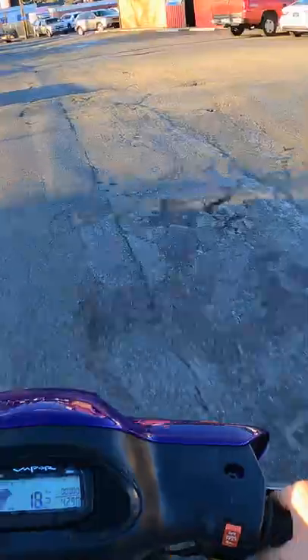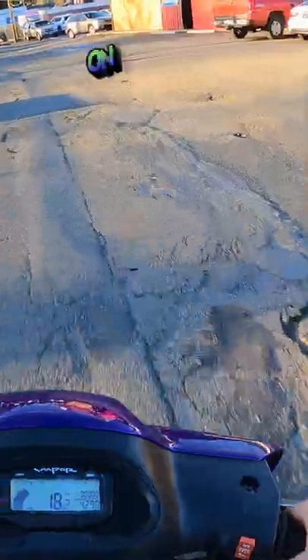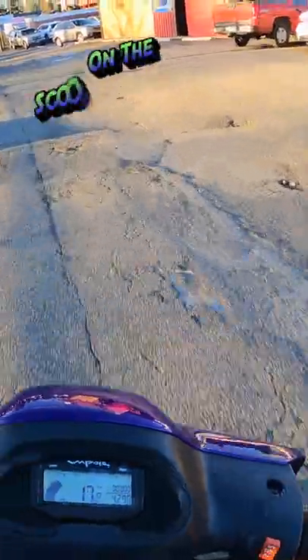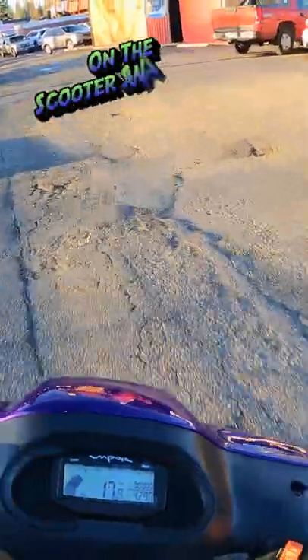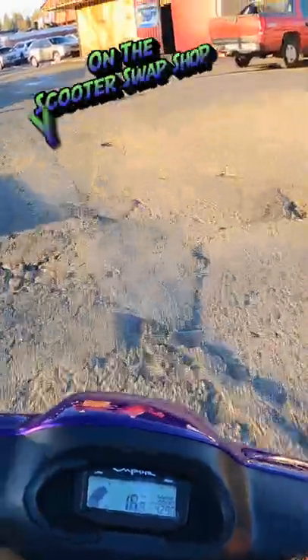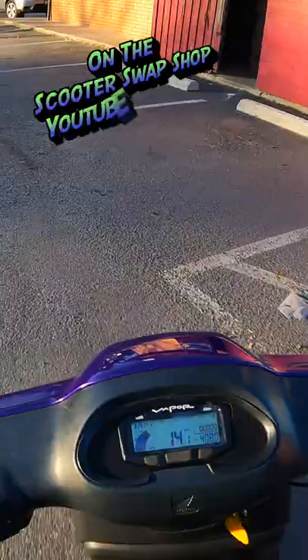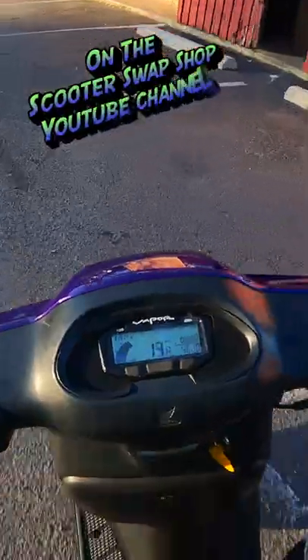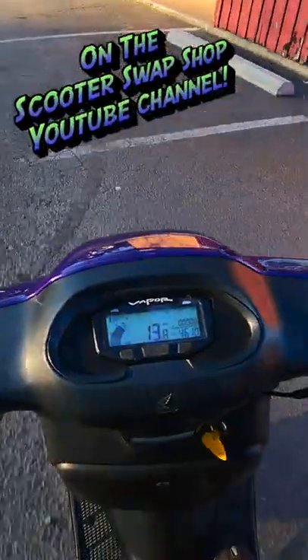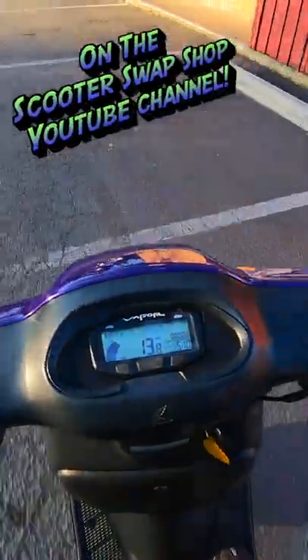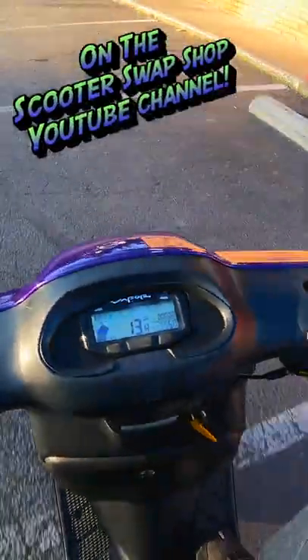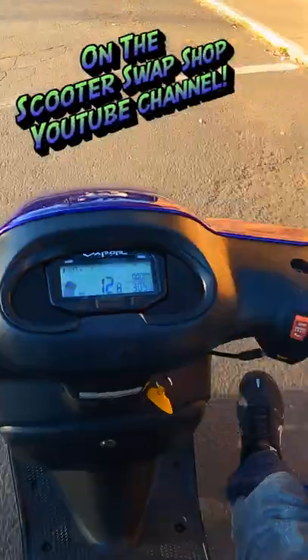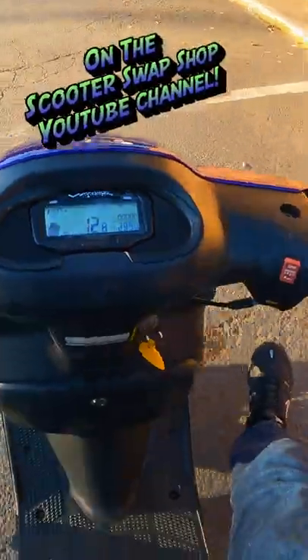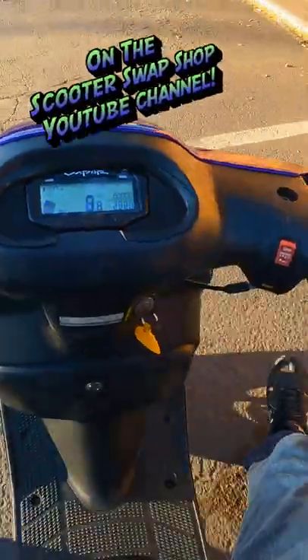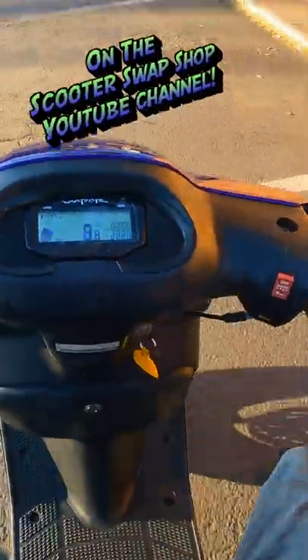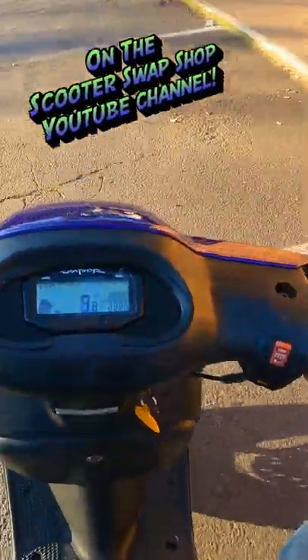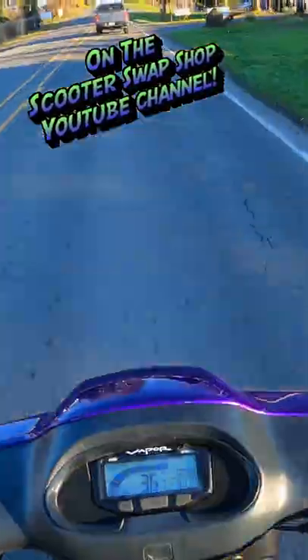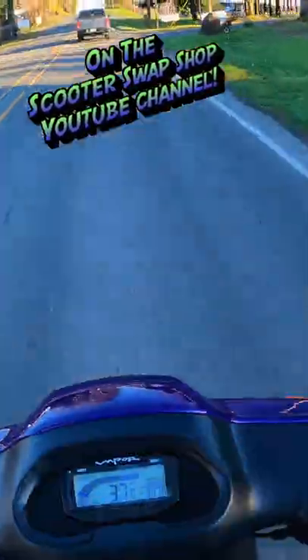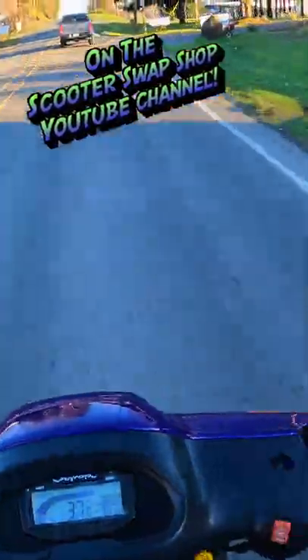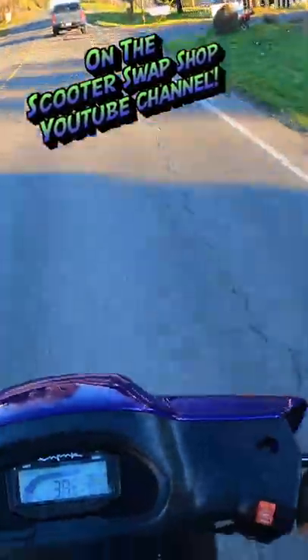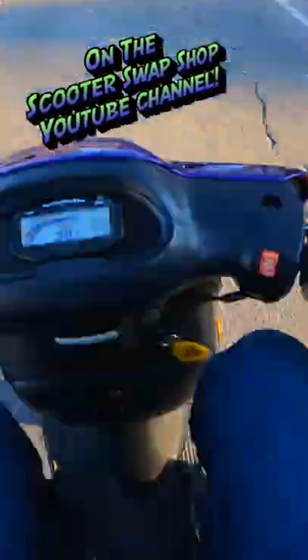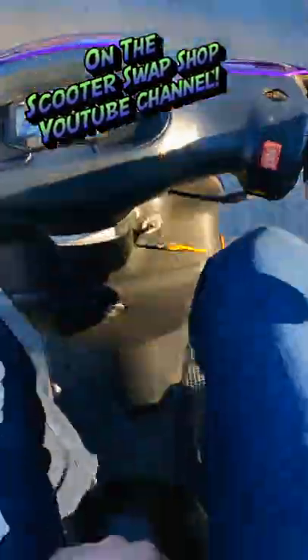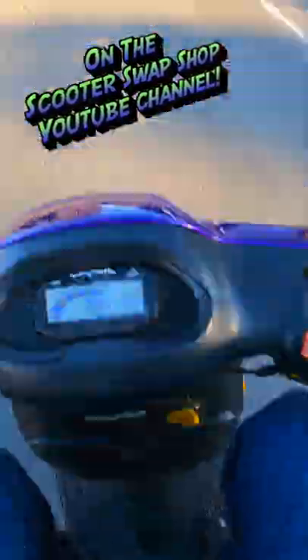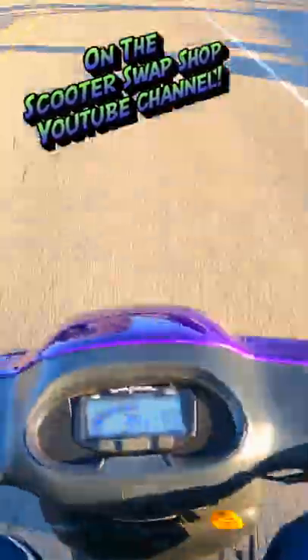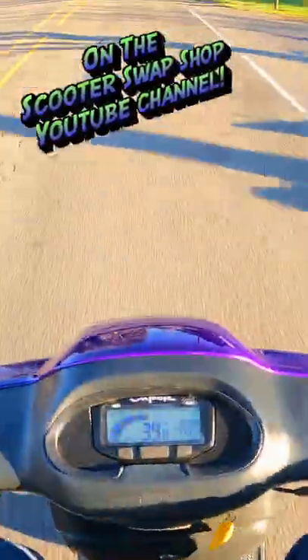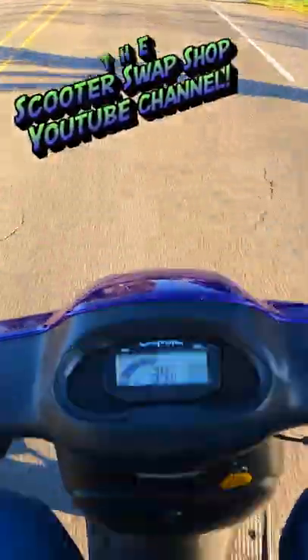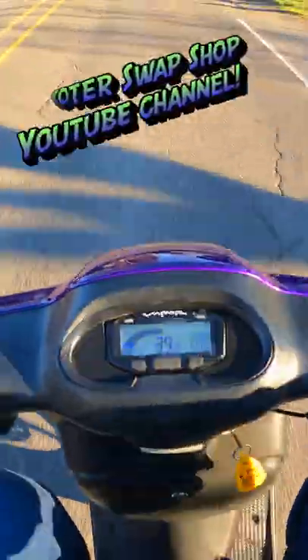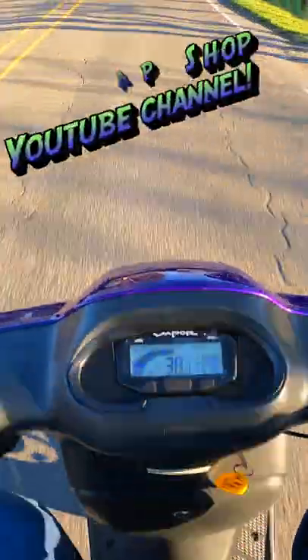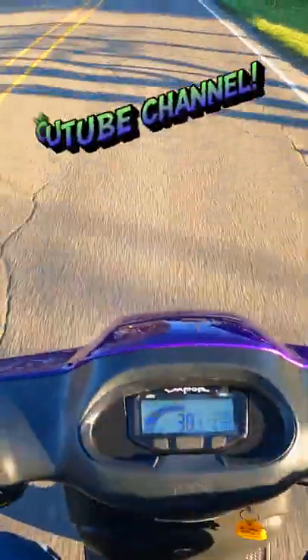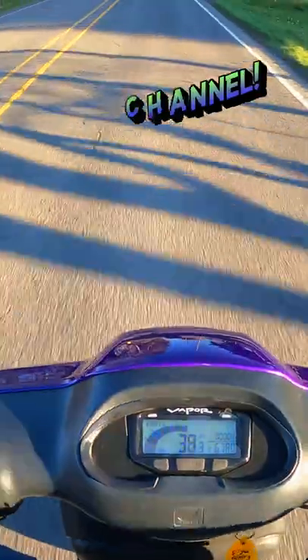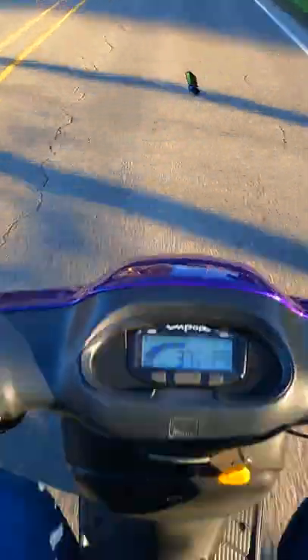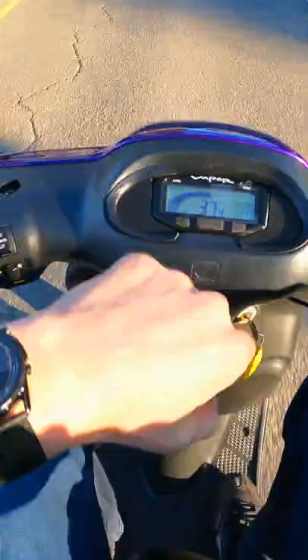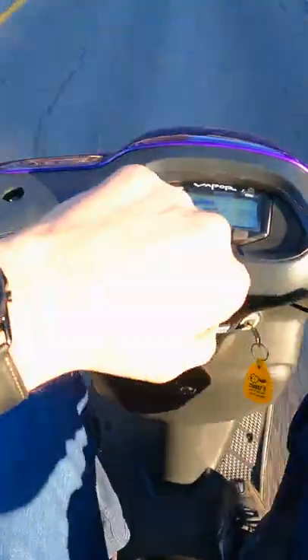So check this out. This is a cool part about how you do this. It's cold. Why am I not wearing proper gear?